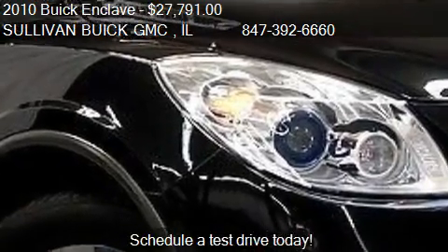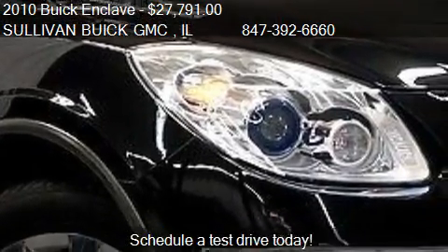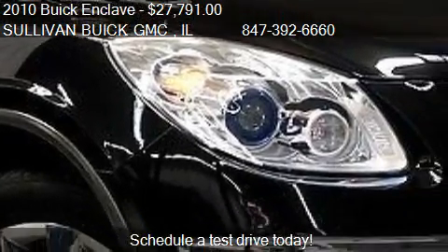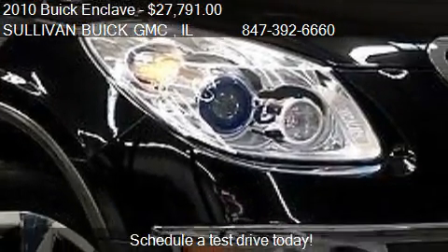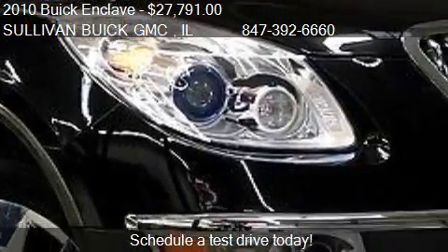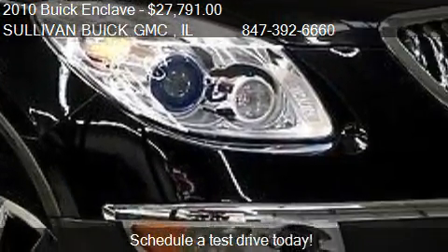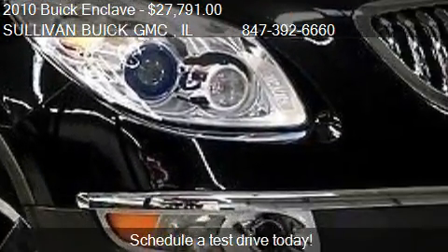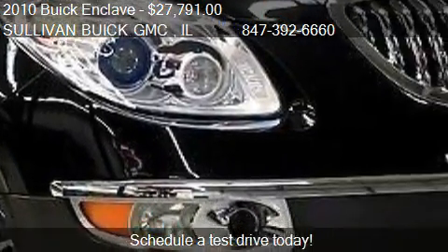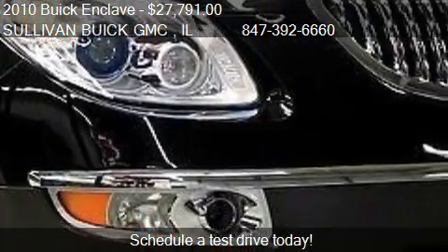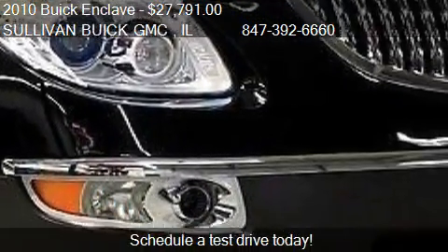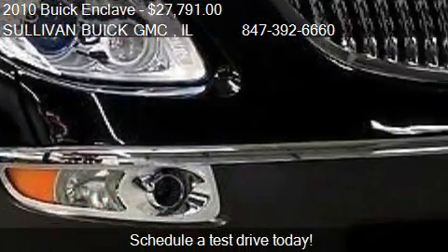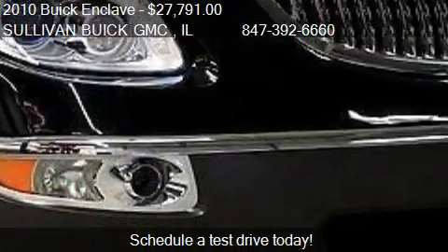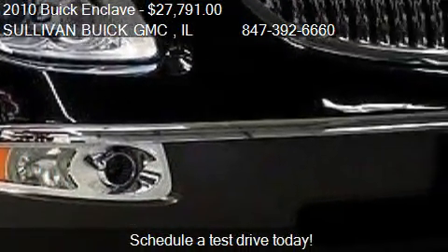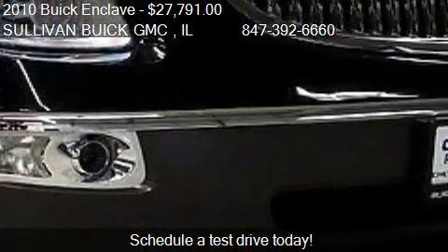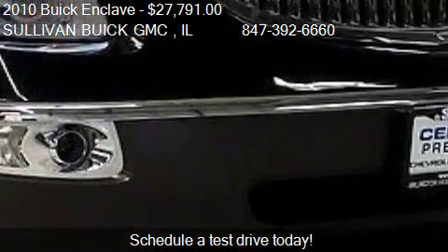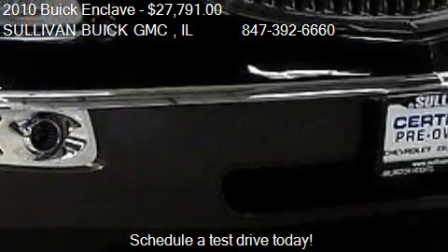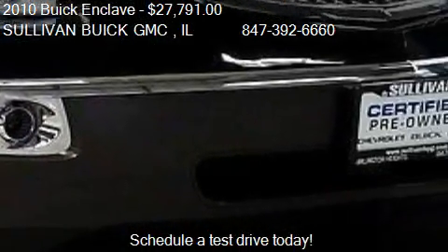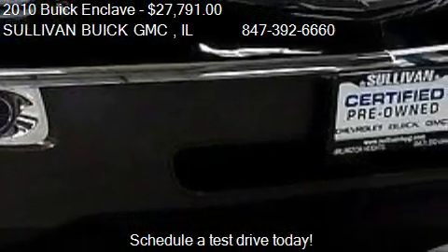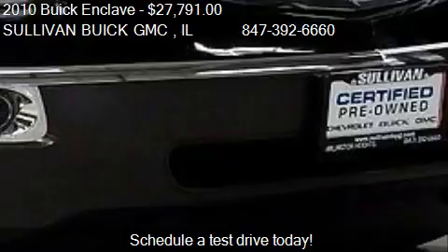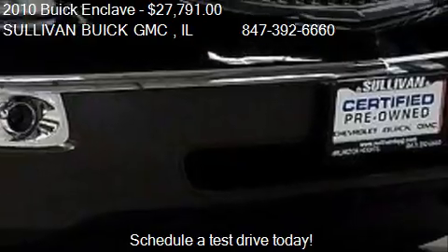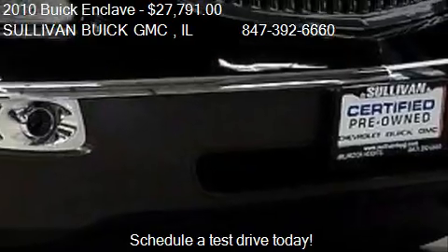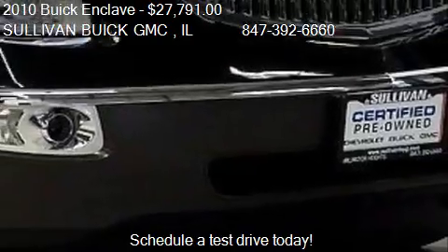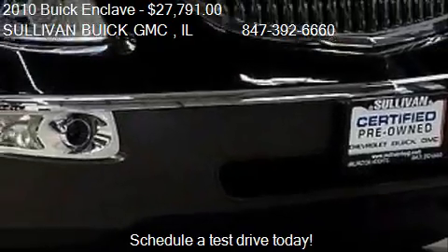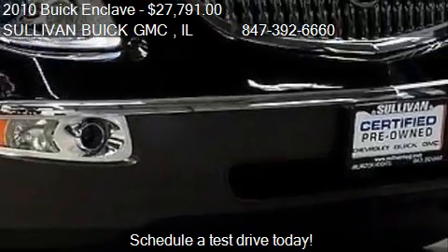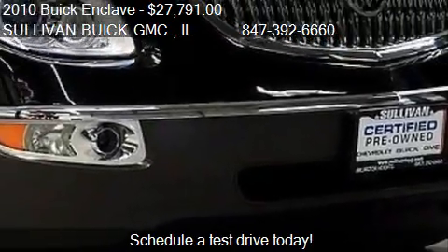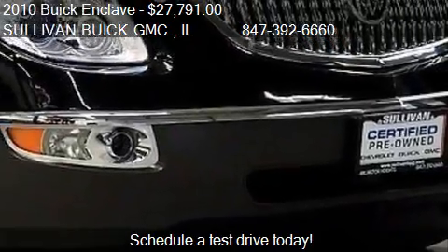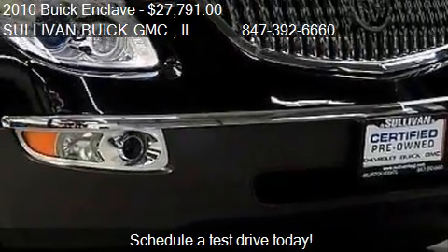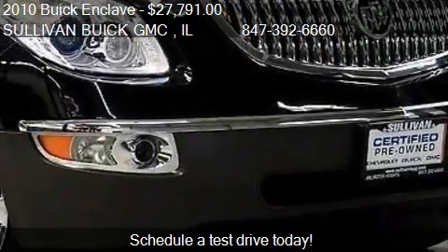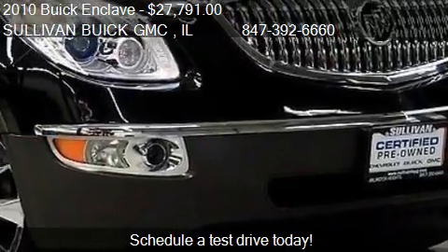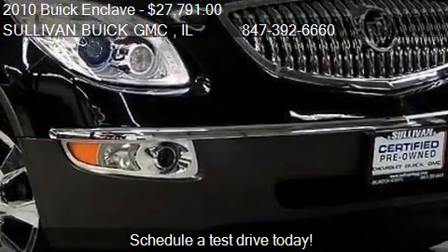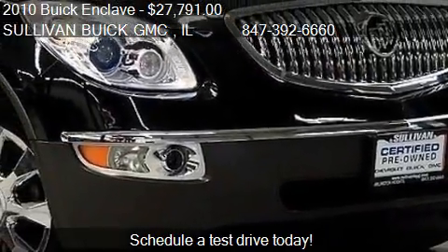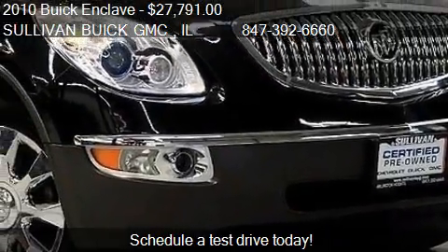This 2010 Buick Enclave has just over 60,328 miles.